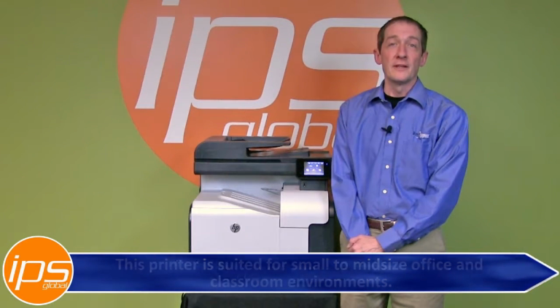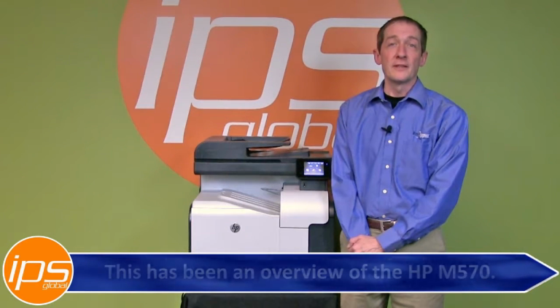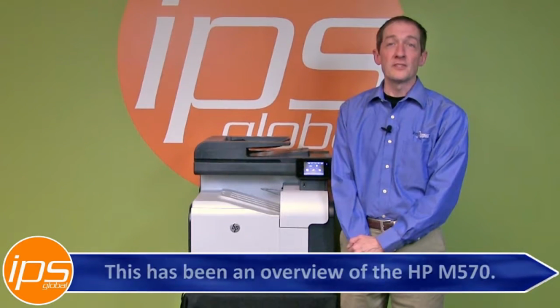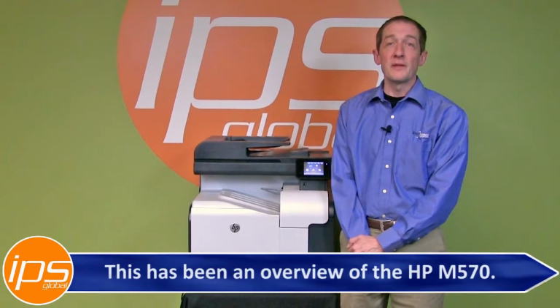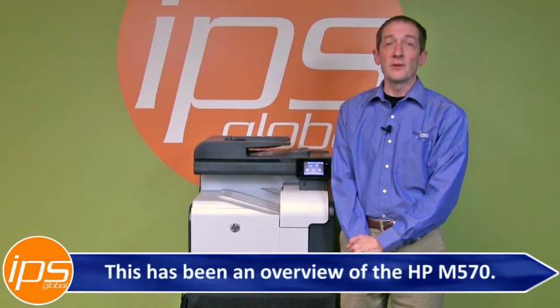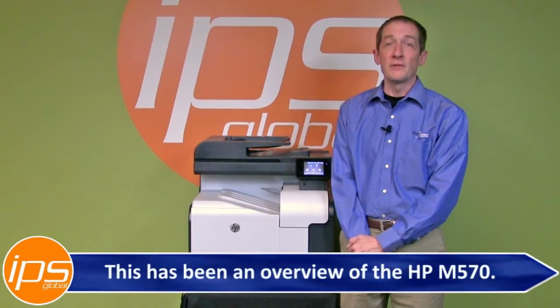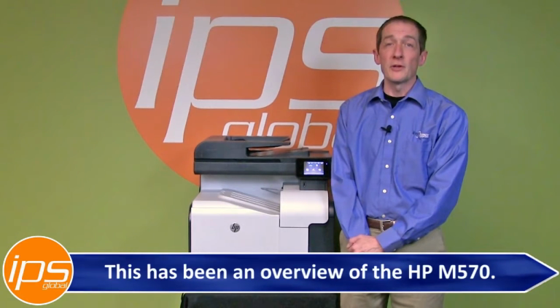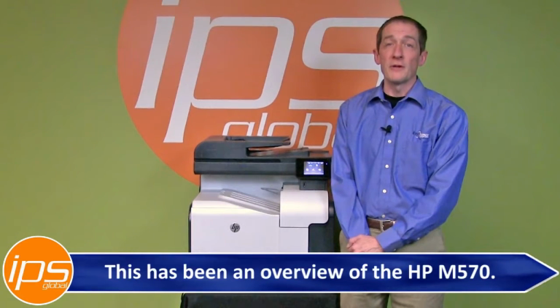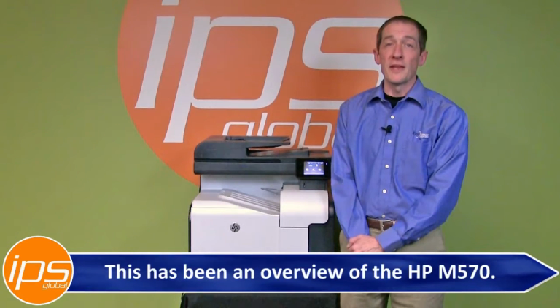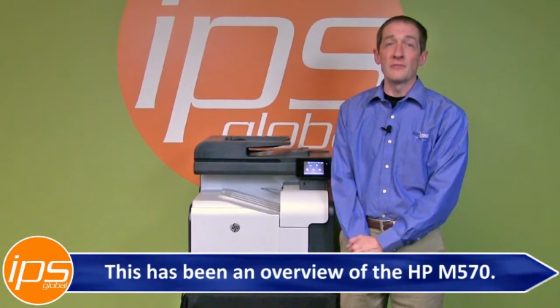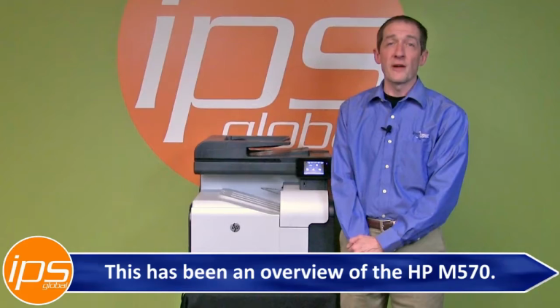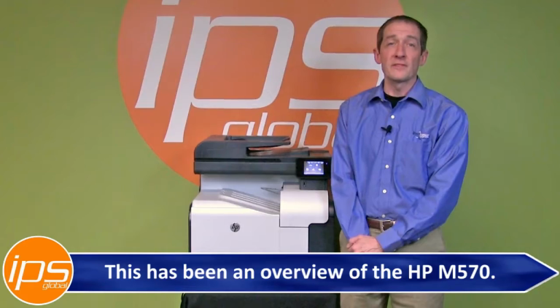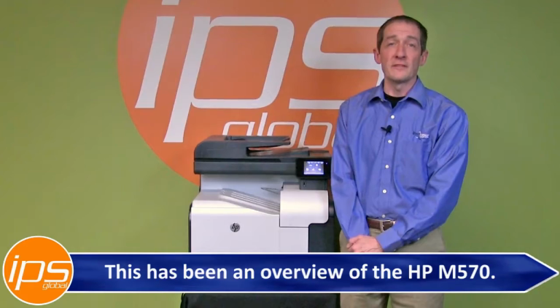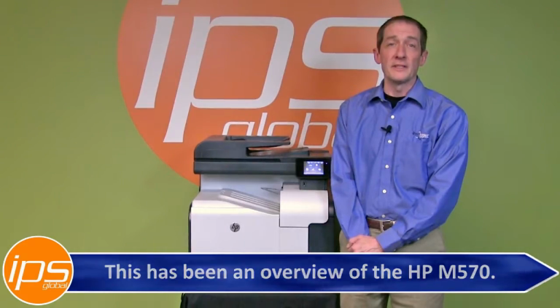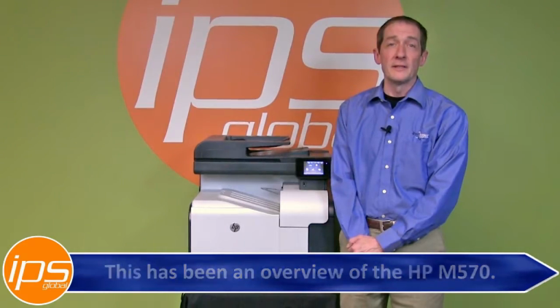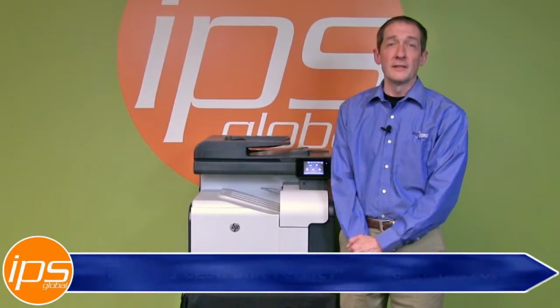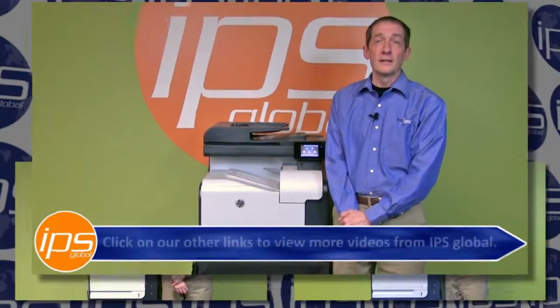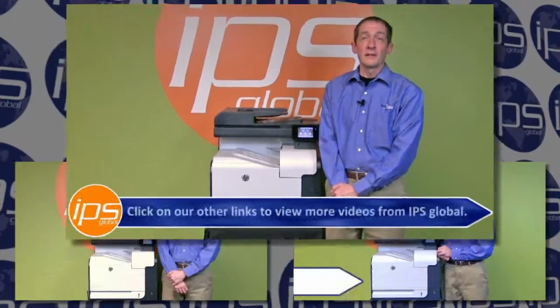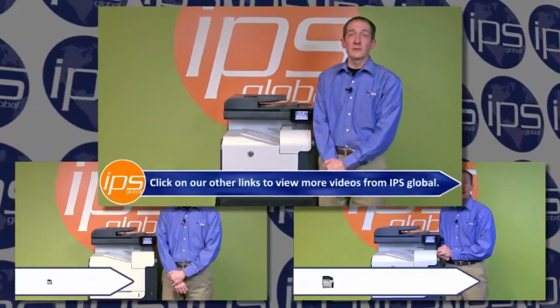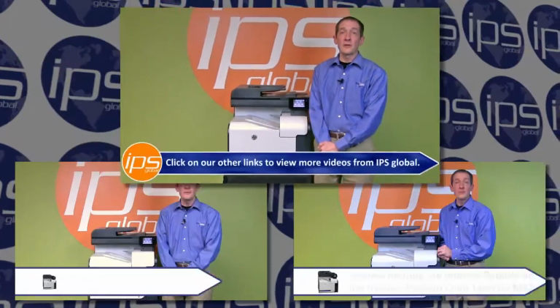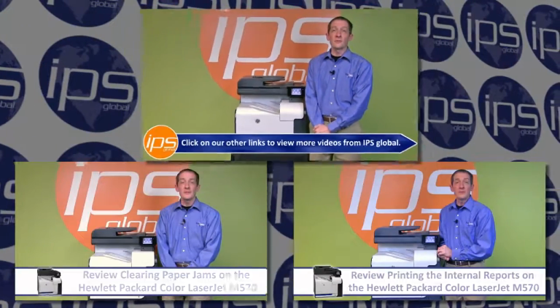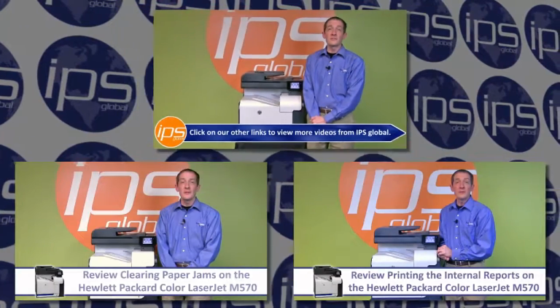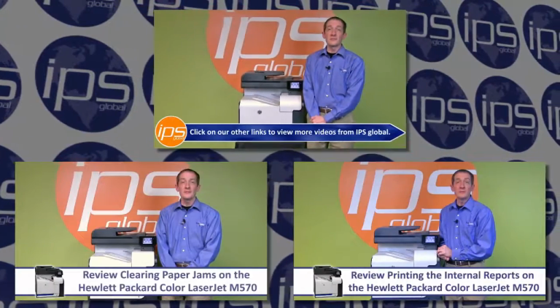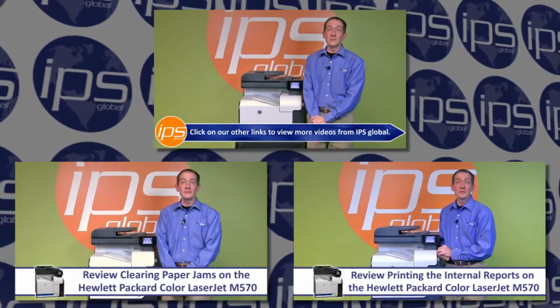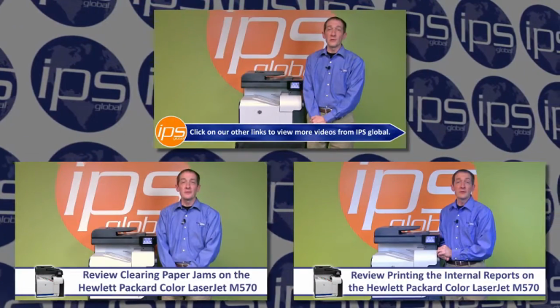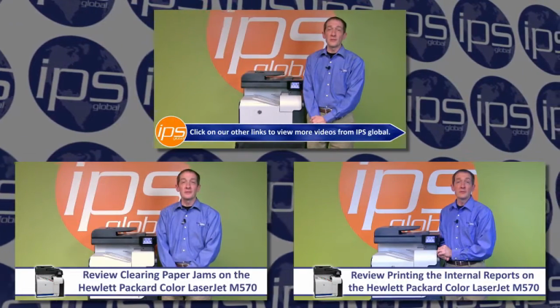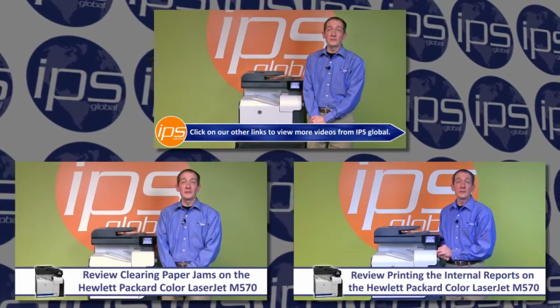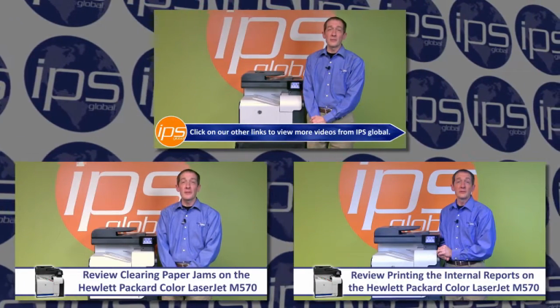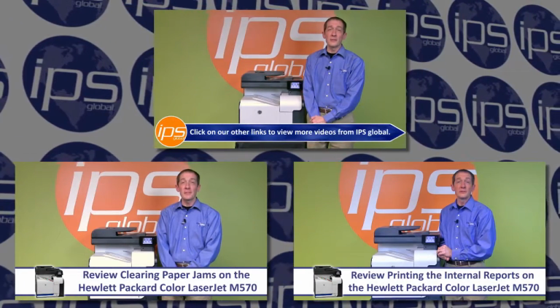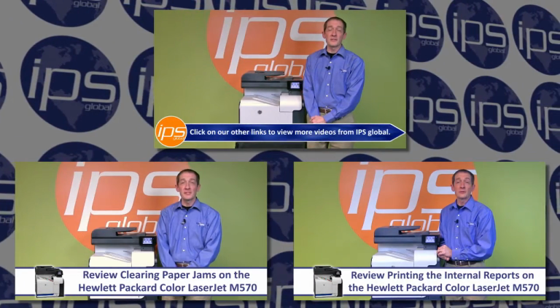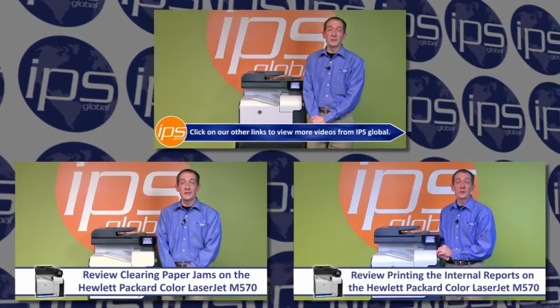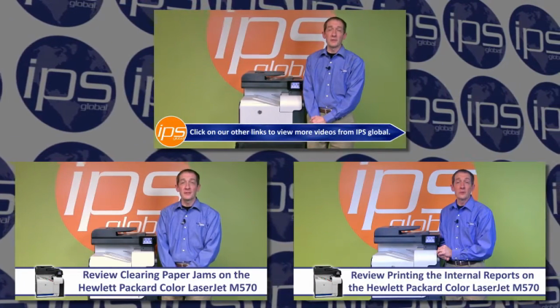This has been an overview of the M570. Click on our other links to view more videos from IPS Global.